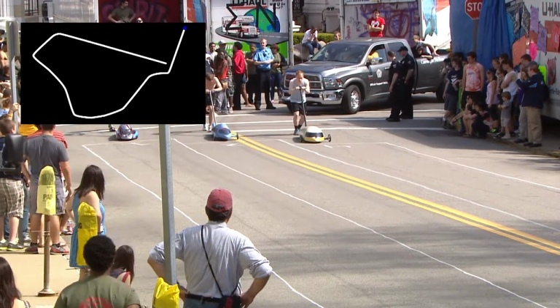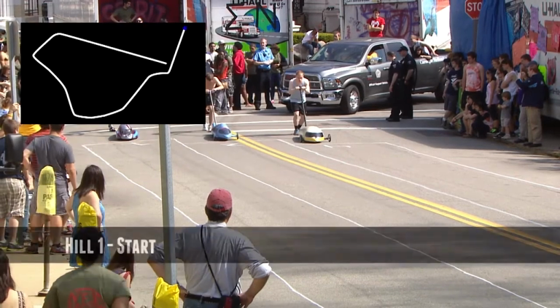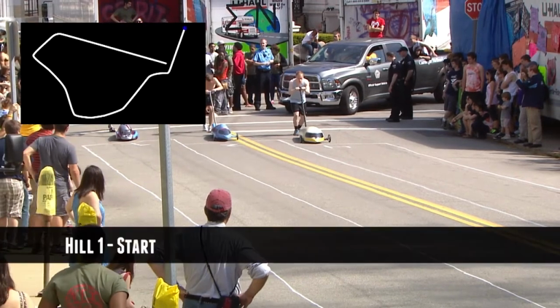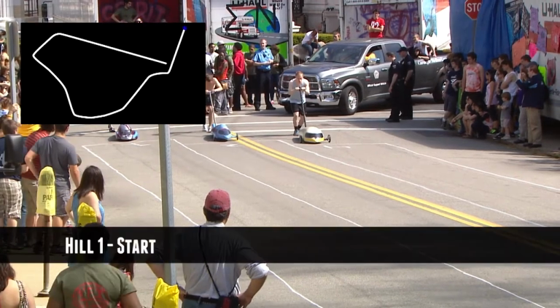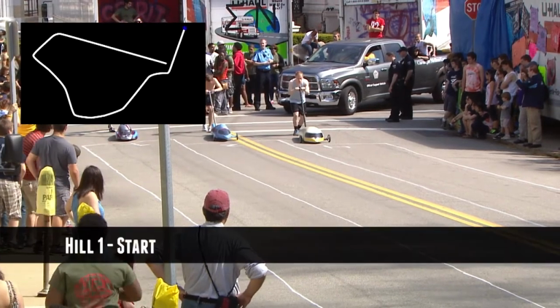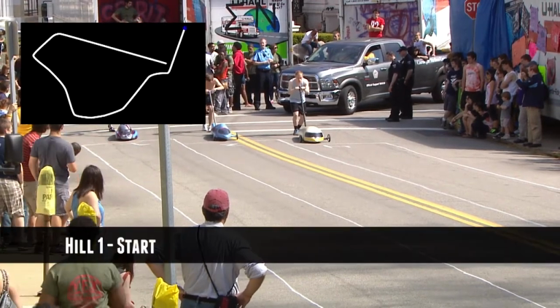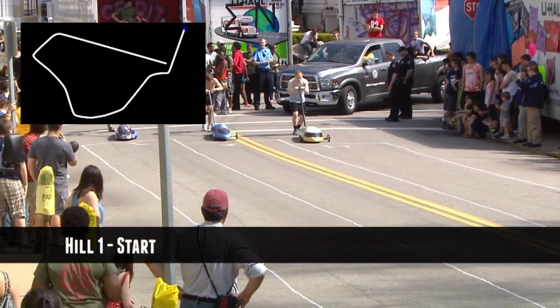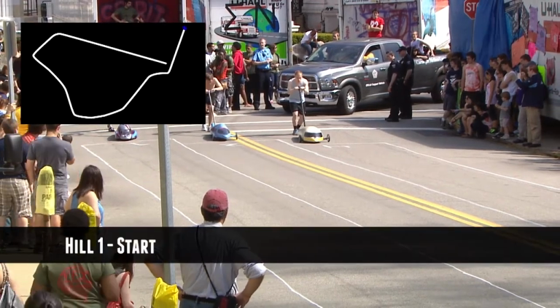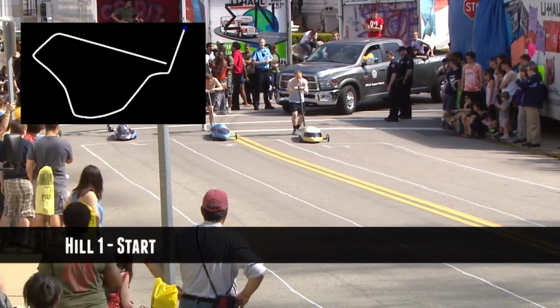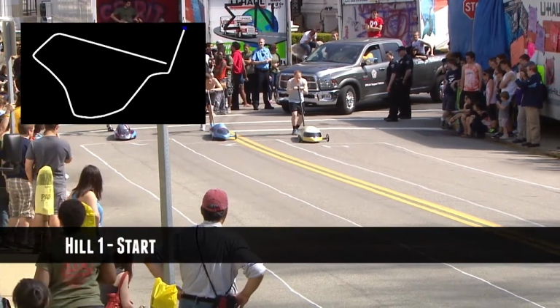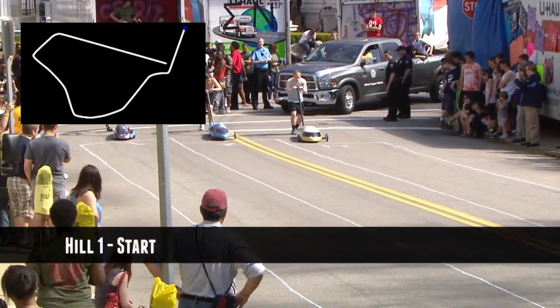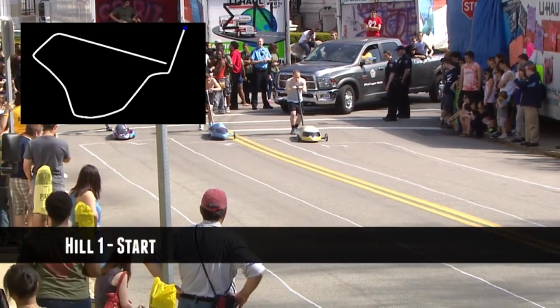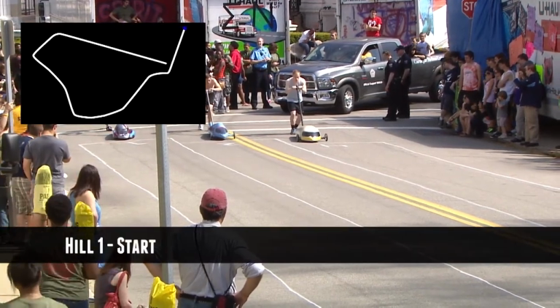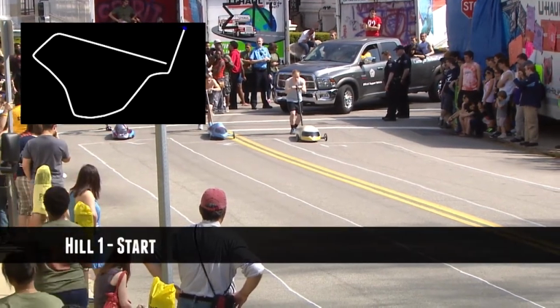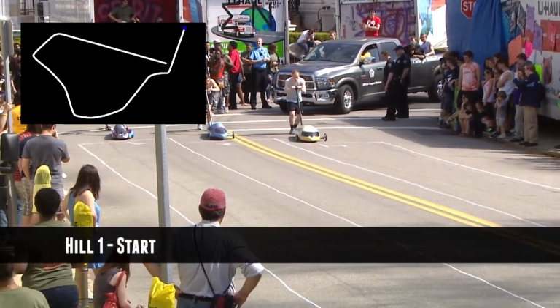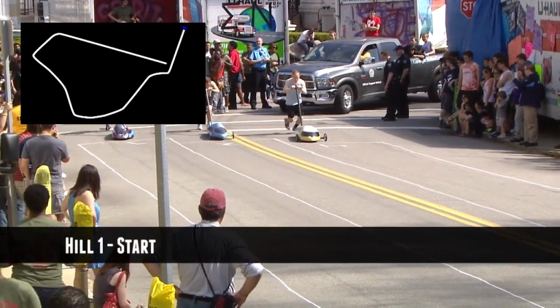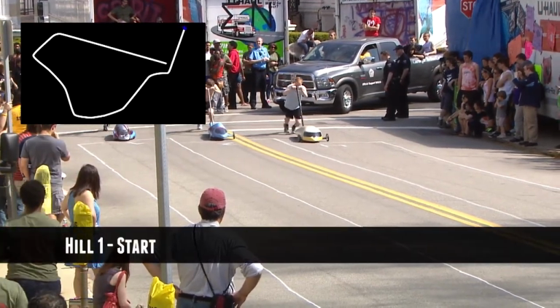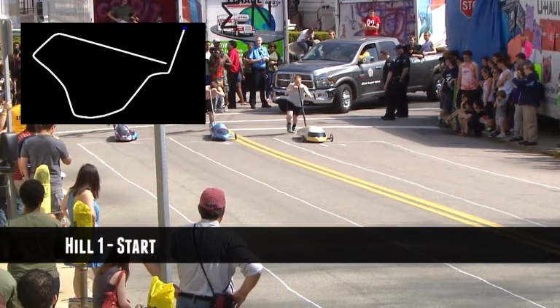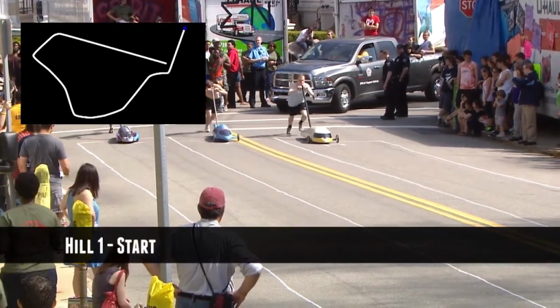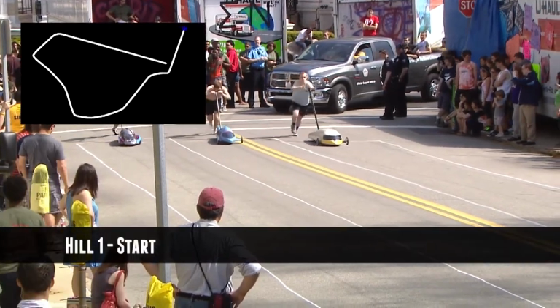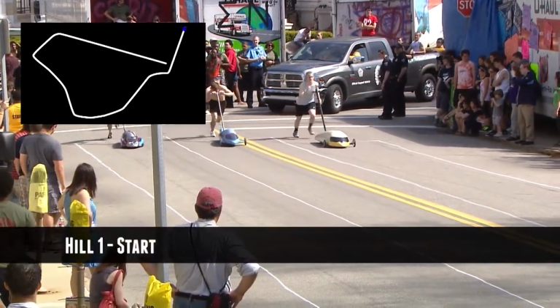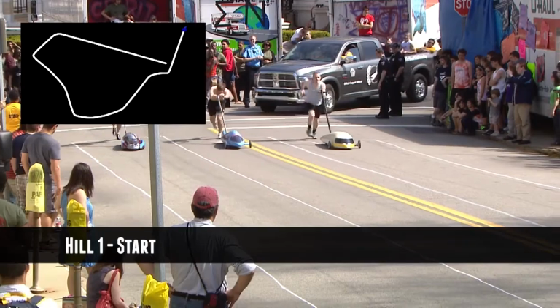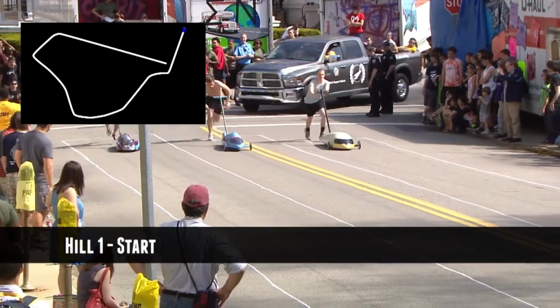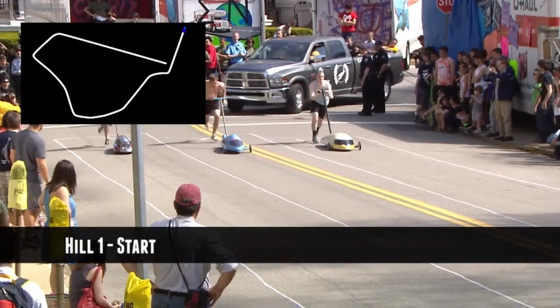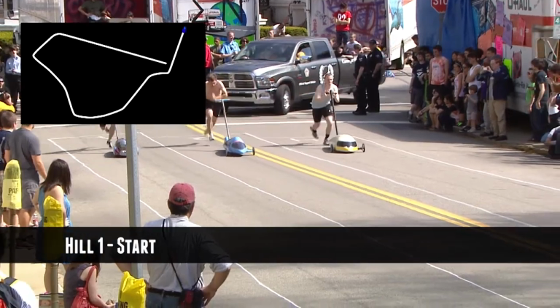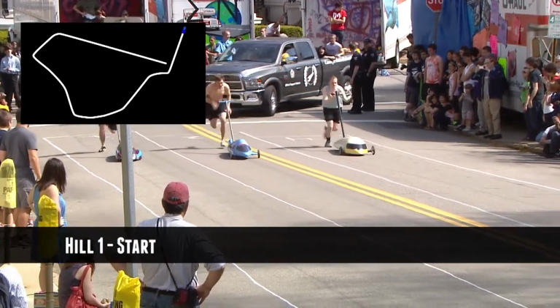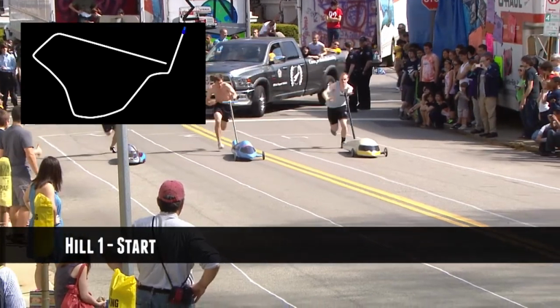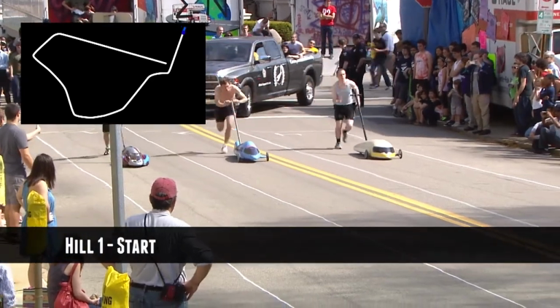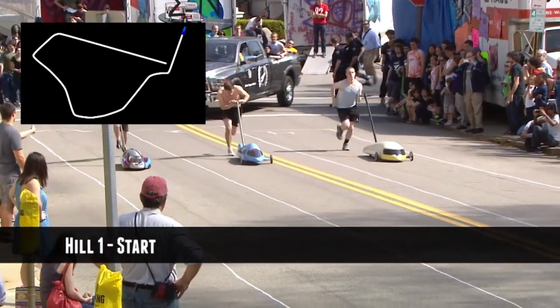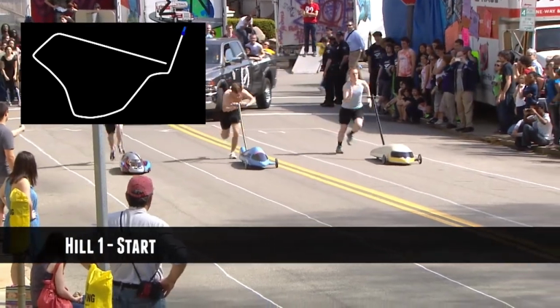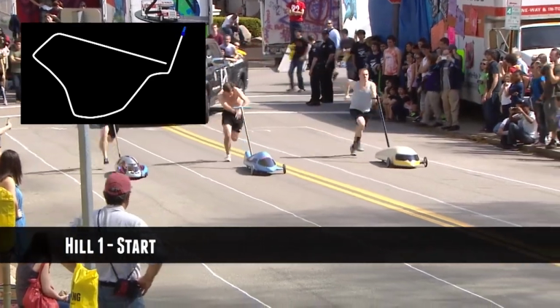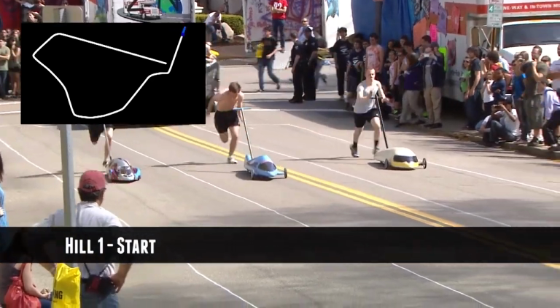At the start of the race, the Hill 1 pusher is the only one allowed on the line. If the buggy or pusher strays from their lane, it's a disqualification.